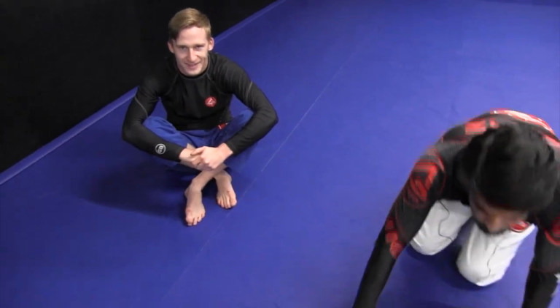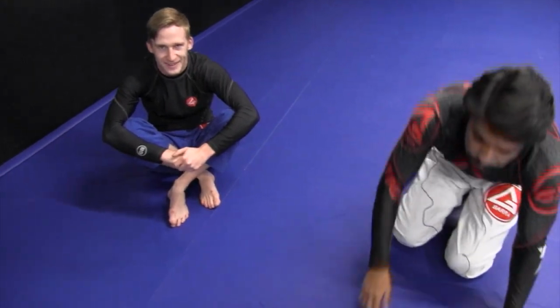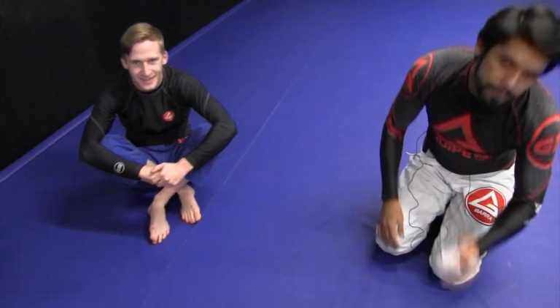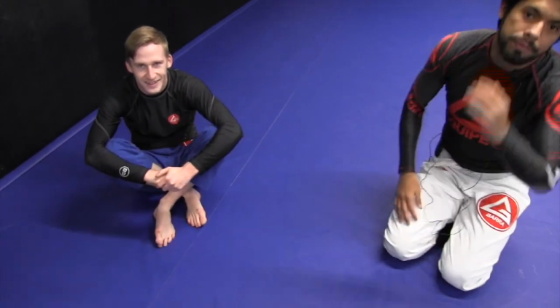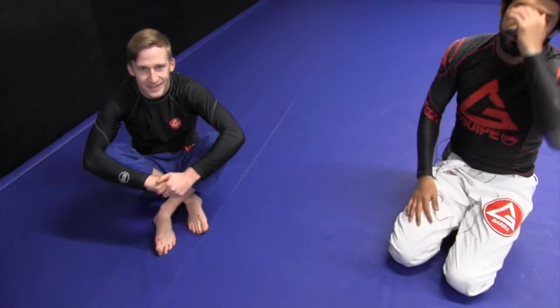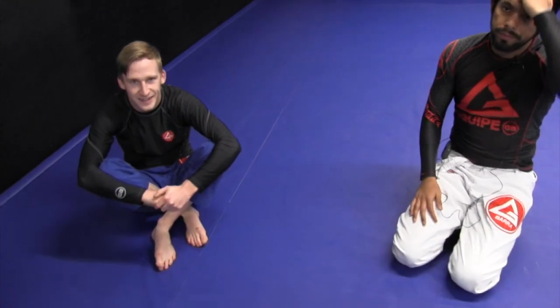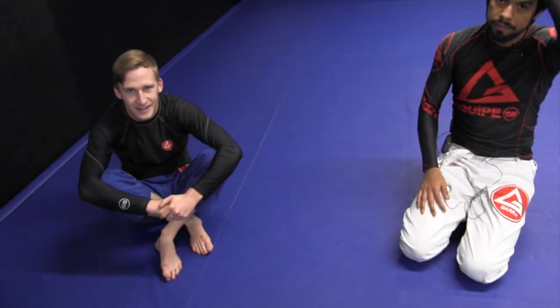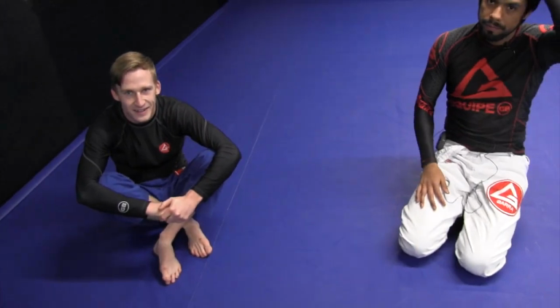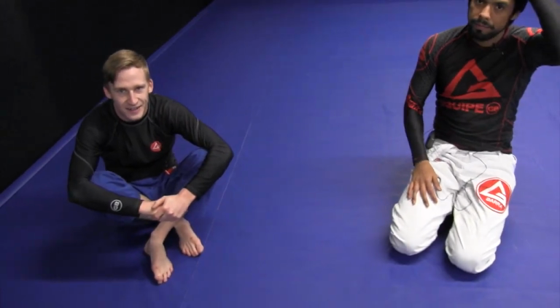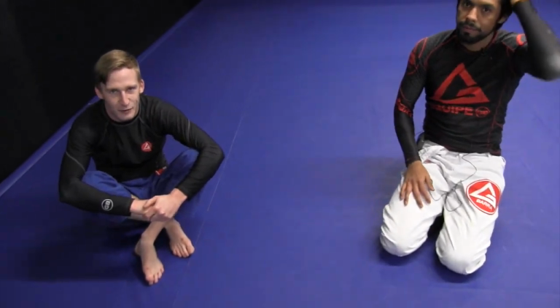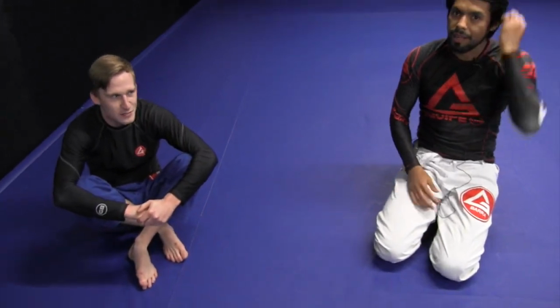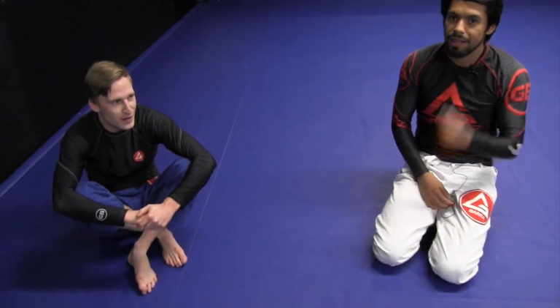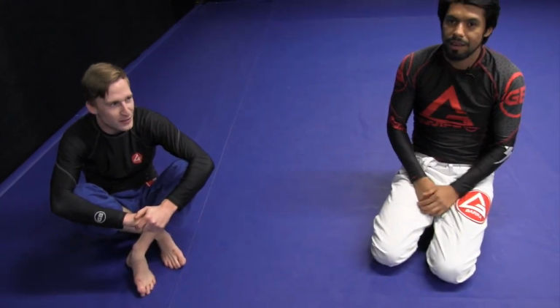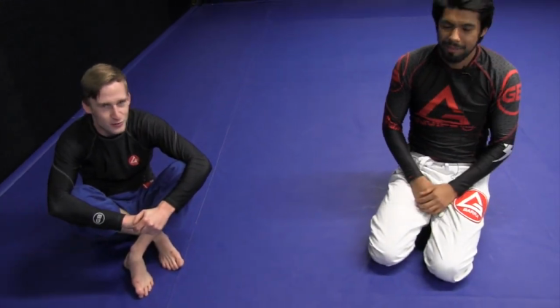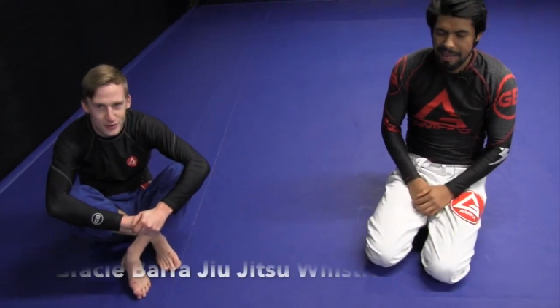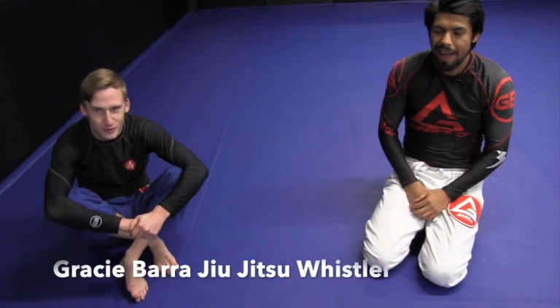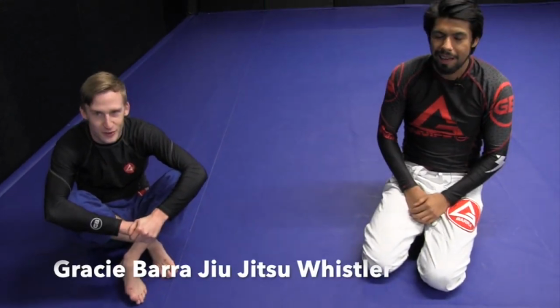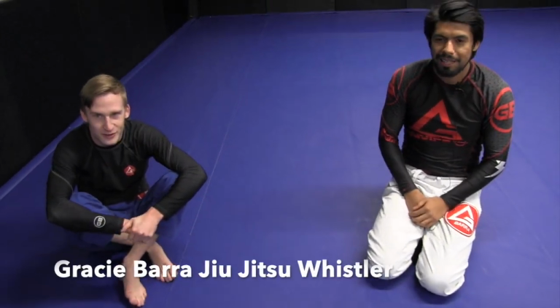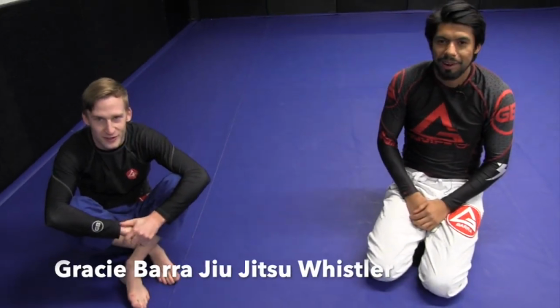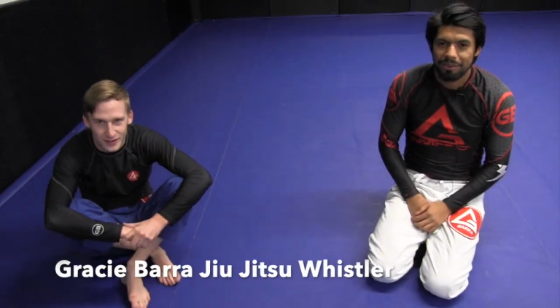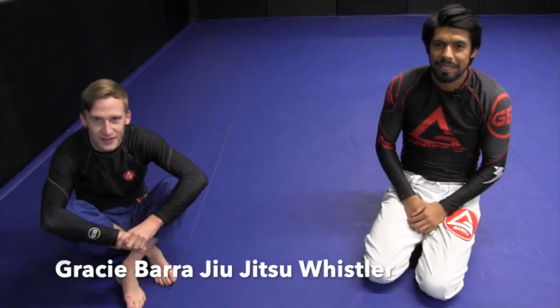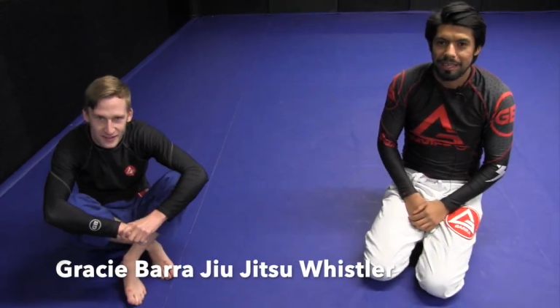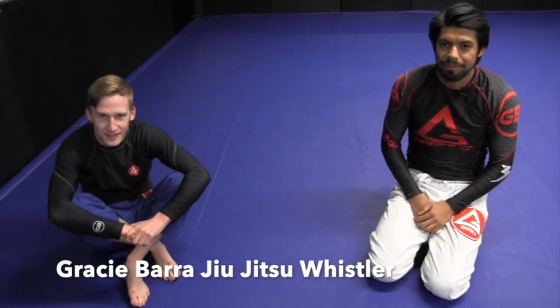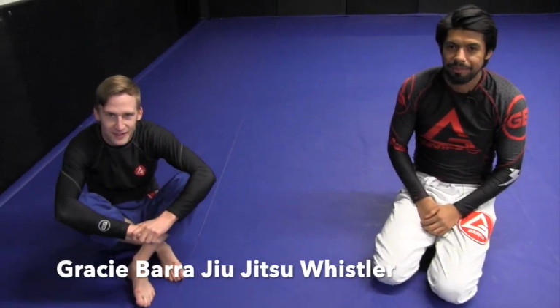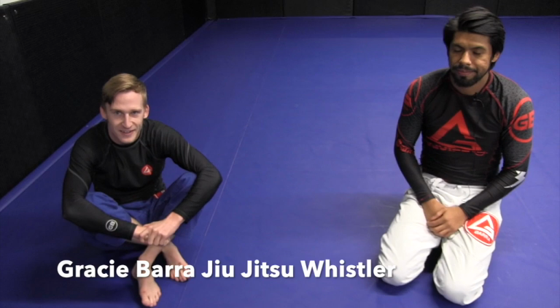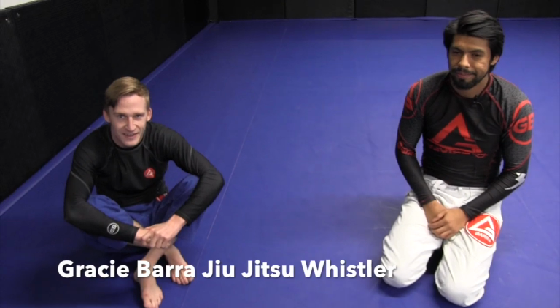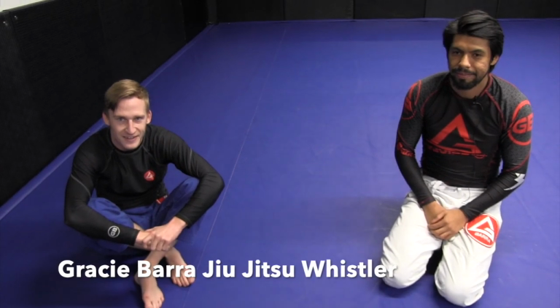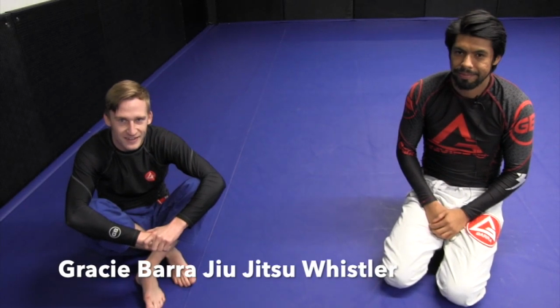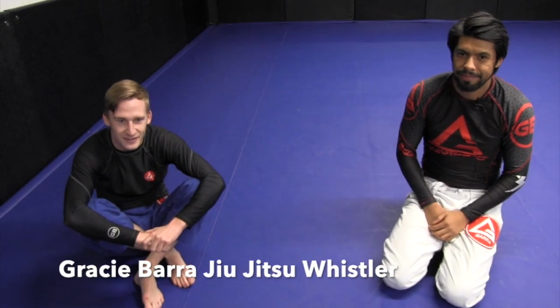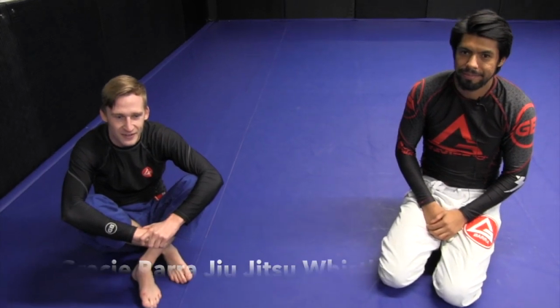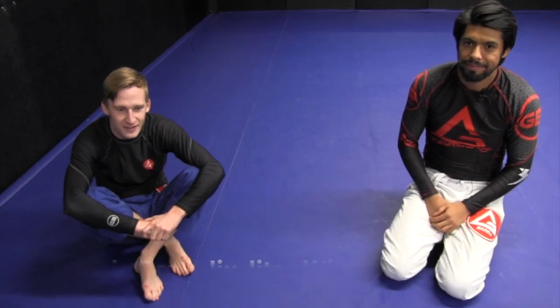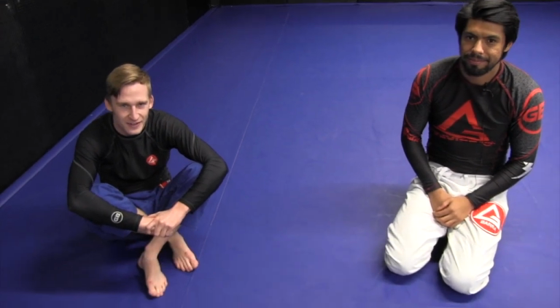And where do you guys train? Gracie Barra Jiu-Jitsu. I'm Mr. Render Bizzler. Awesome, thank you.